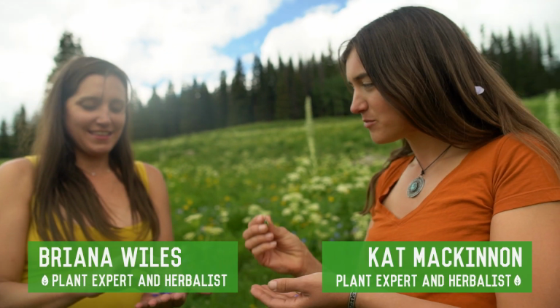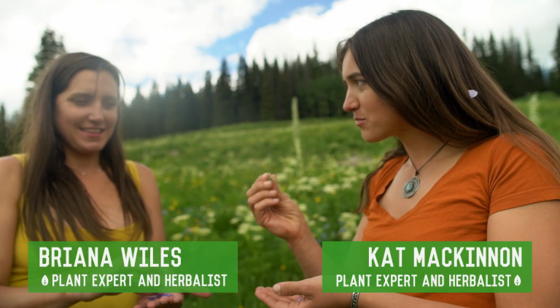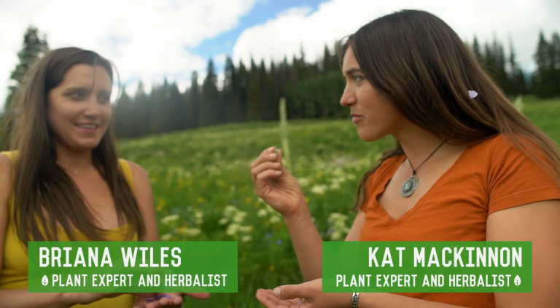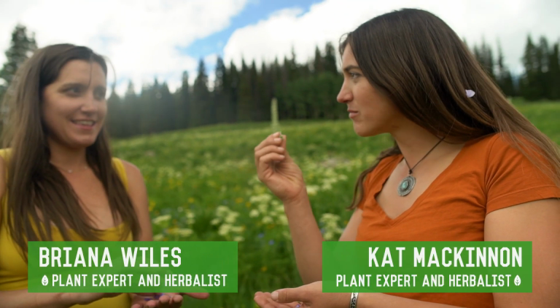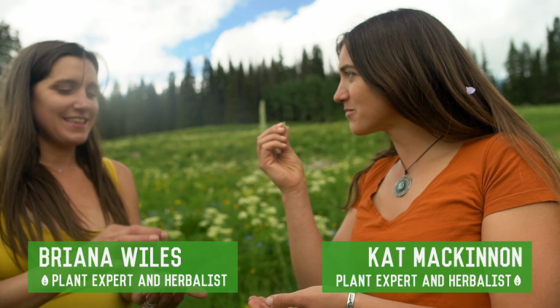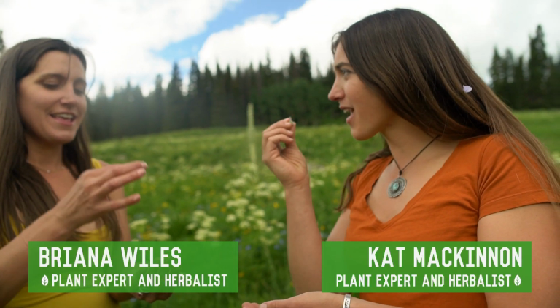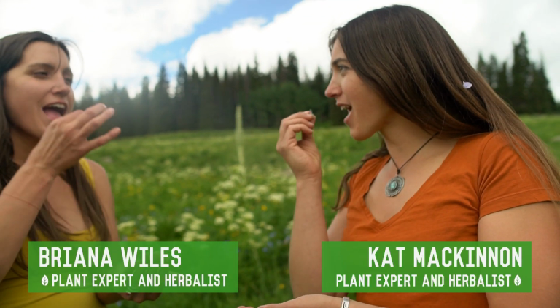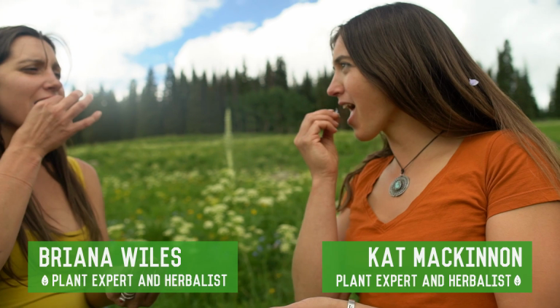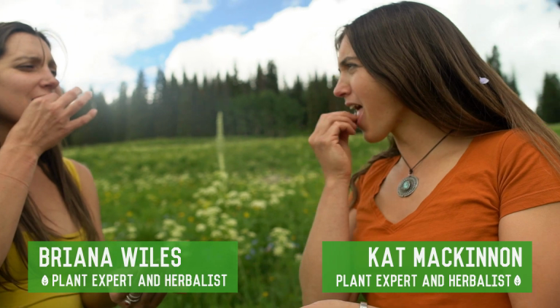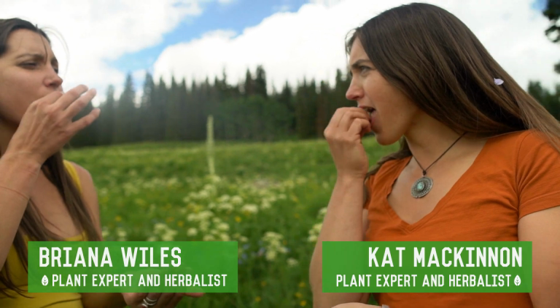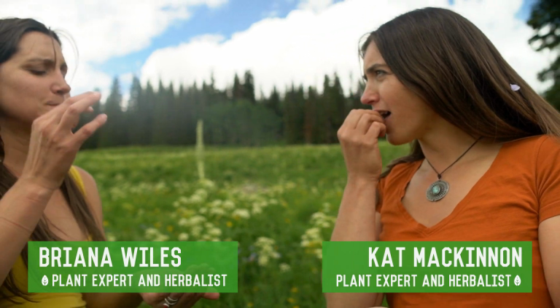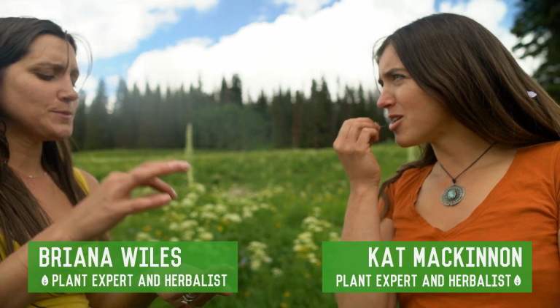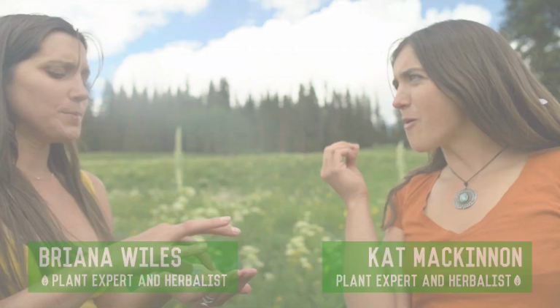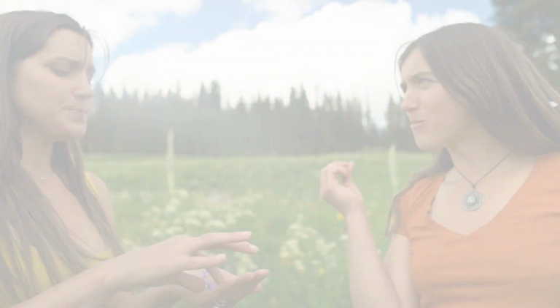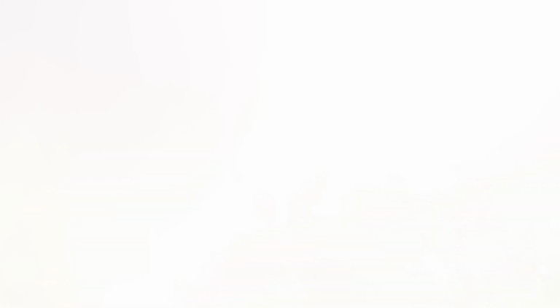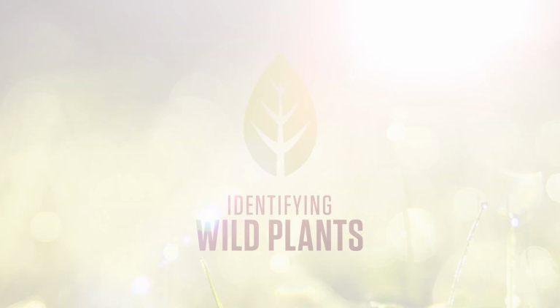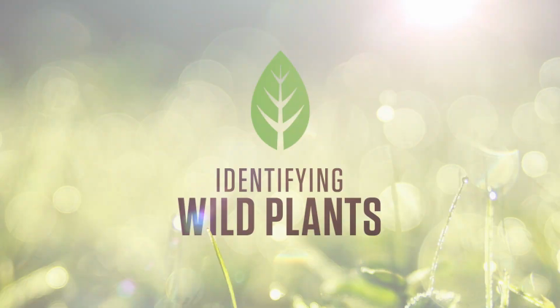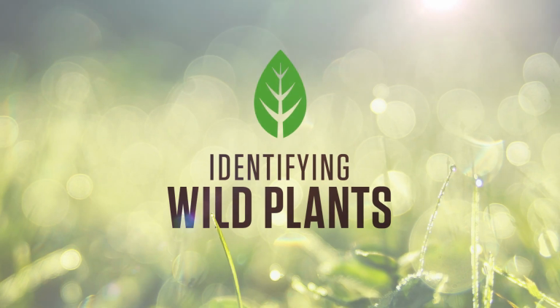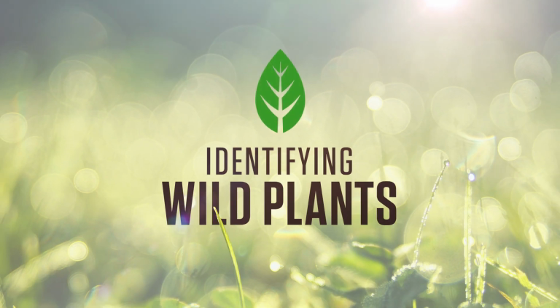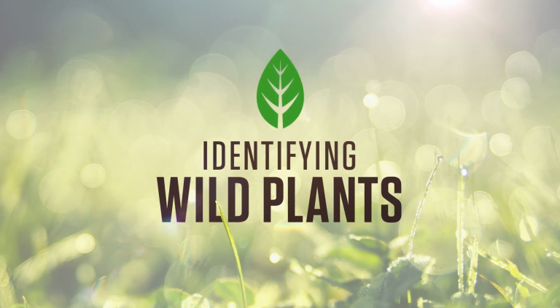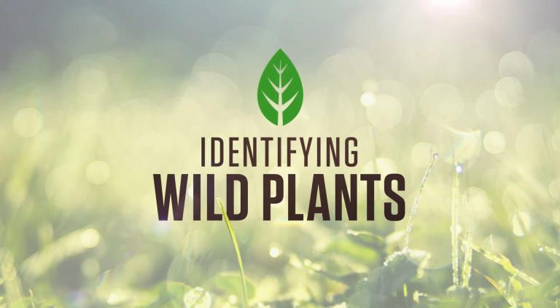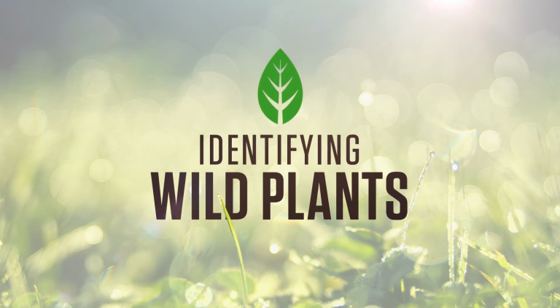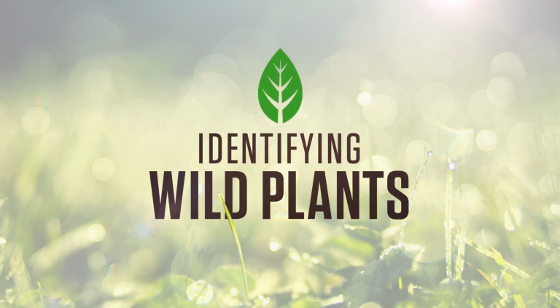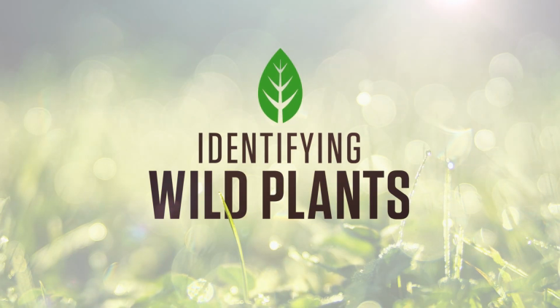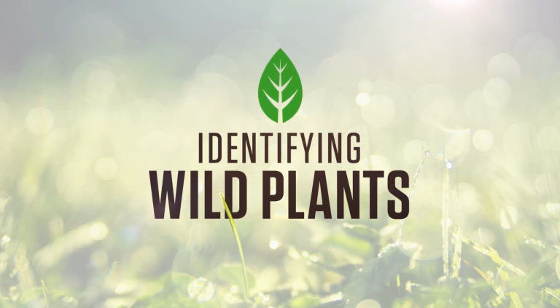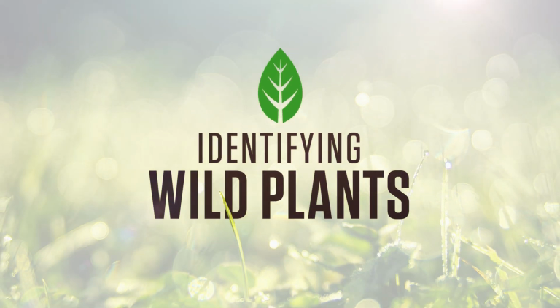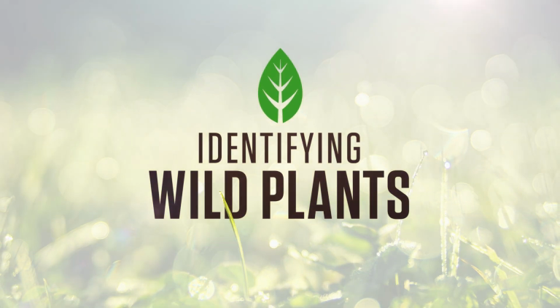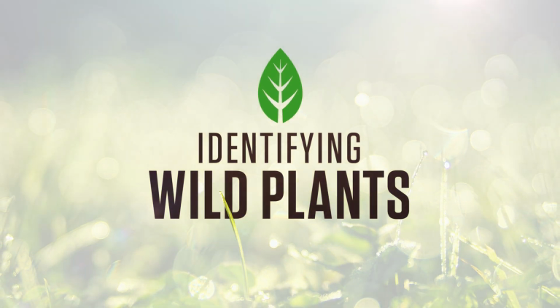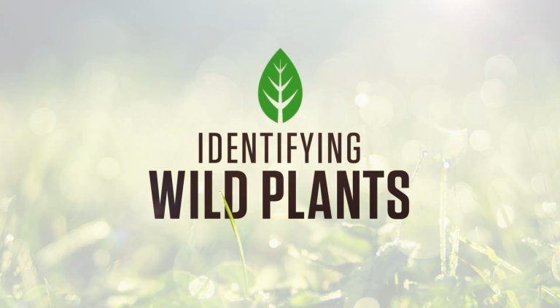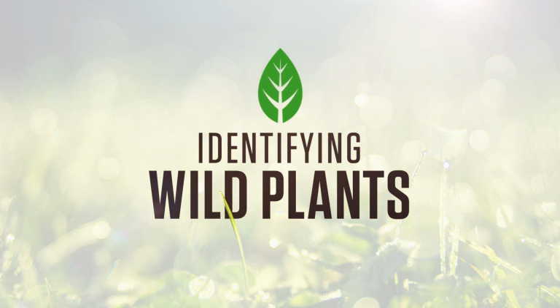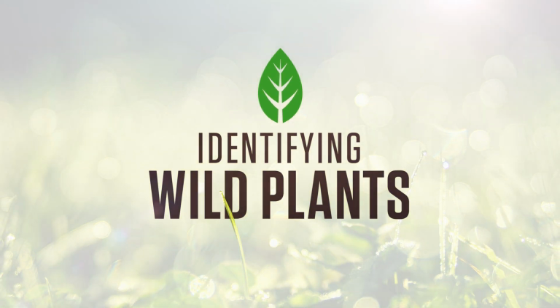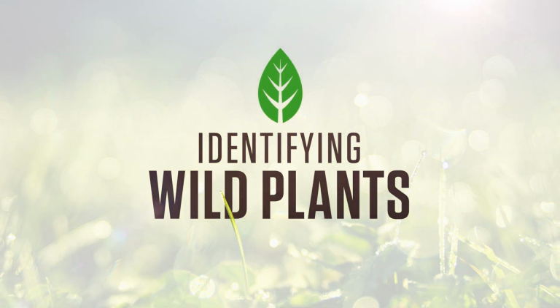Hey, I'm Brianna Wiles. And I'm Kat McKinnon. And this is our online course: Identifying Wild Plants.